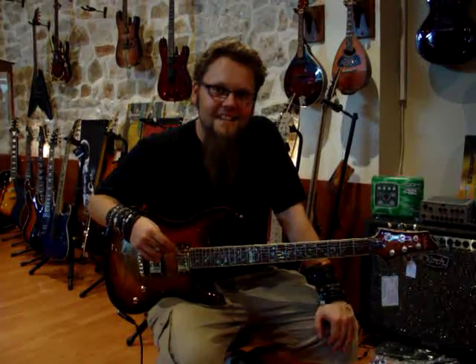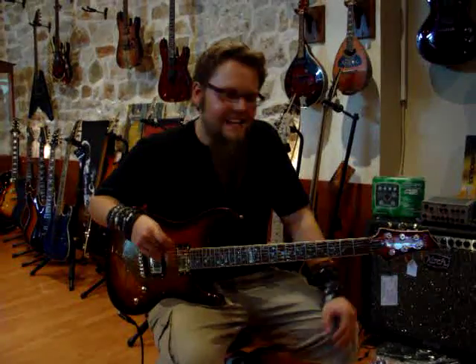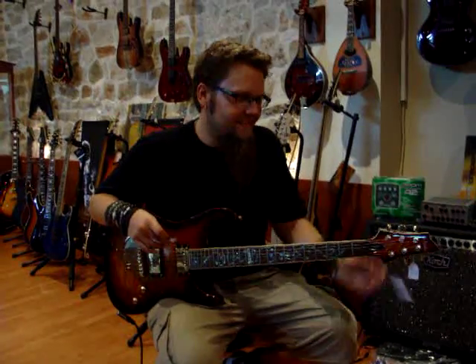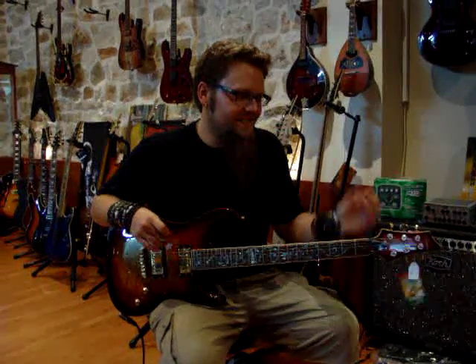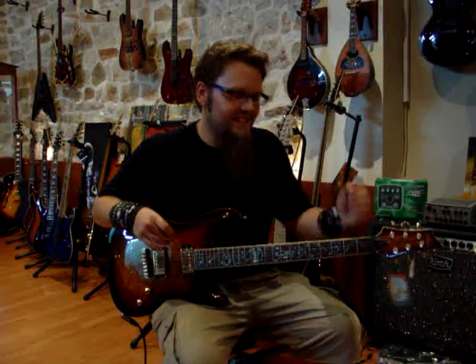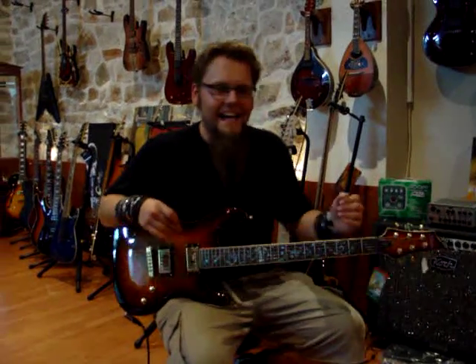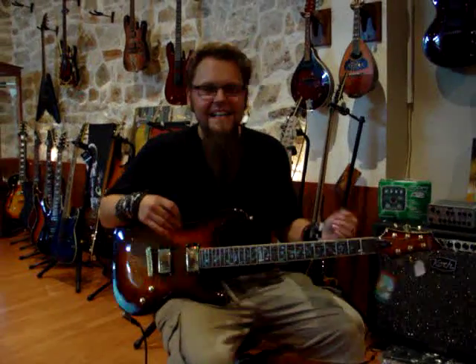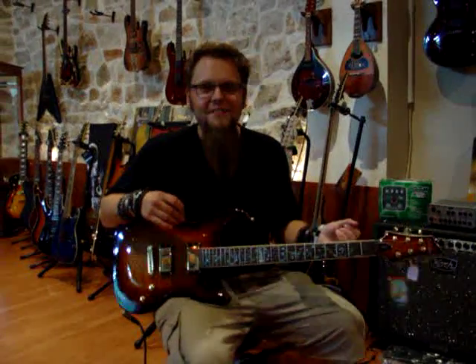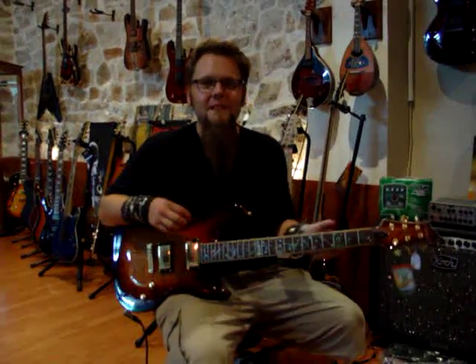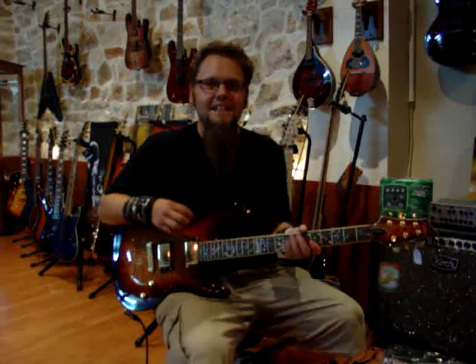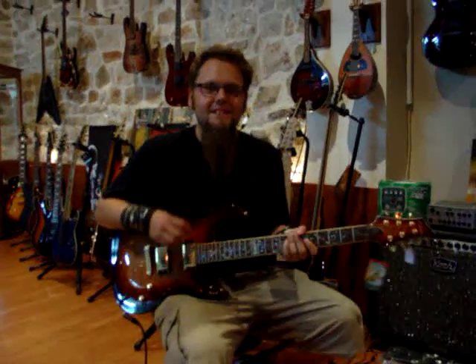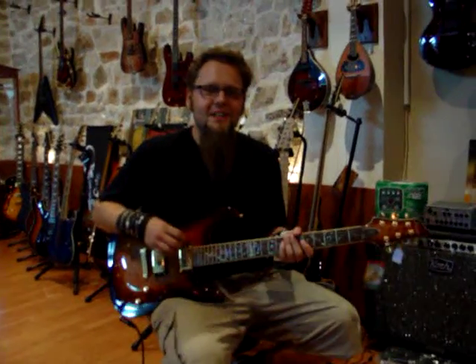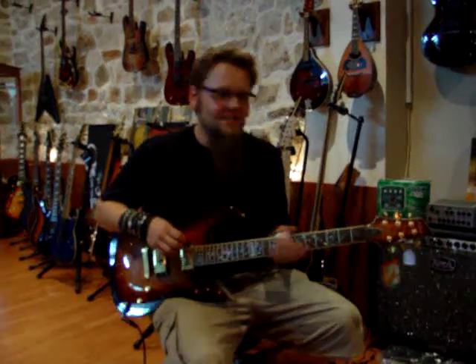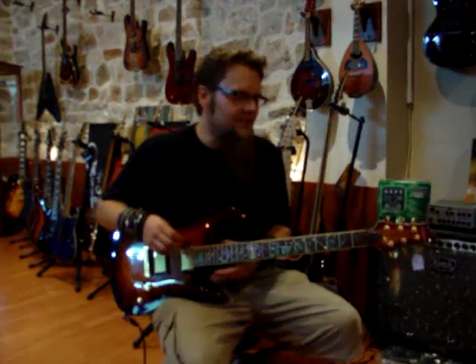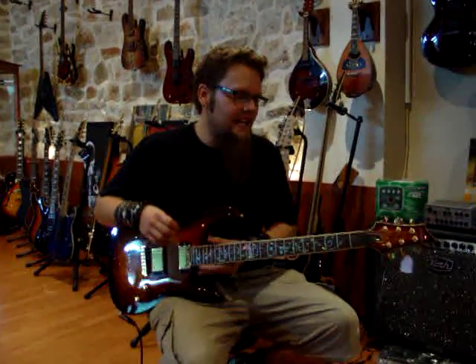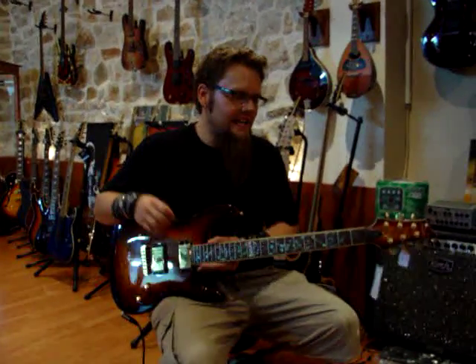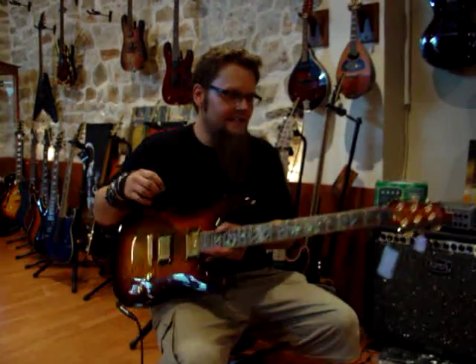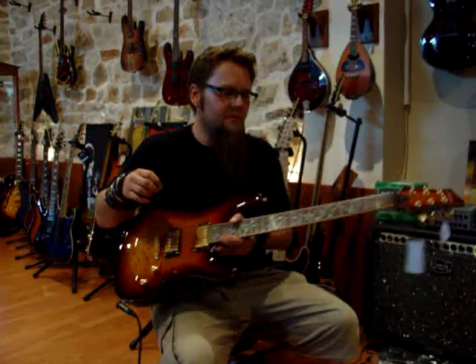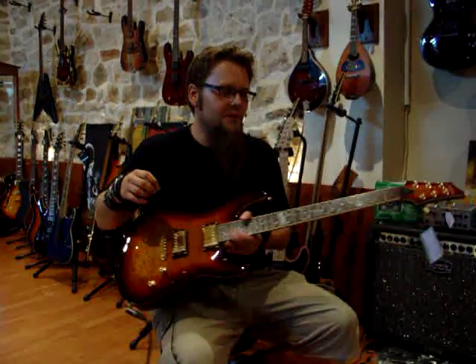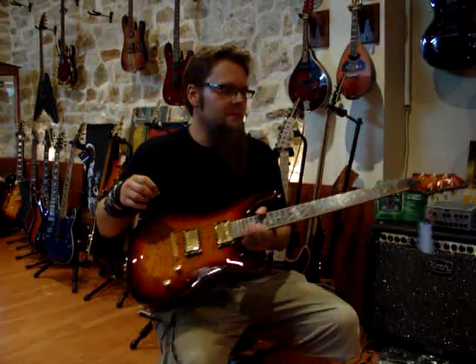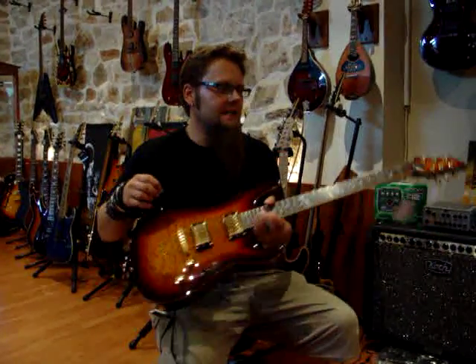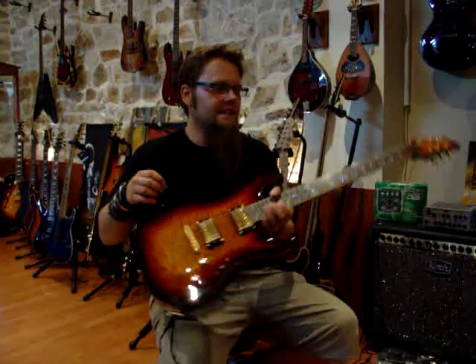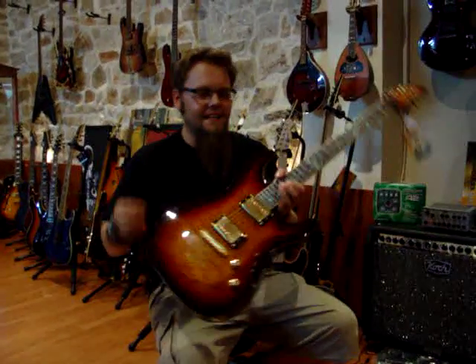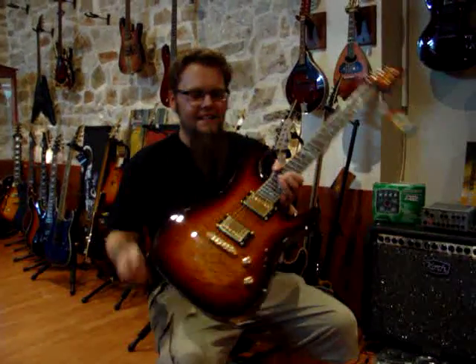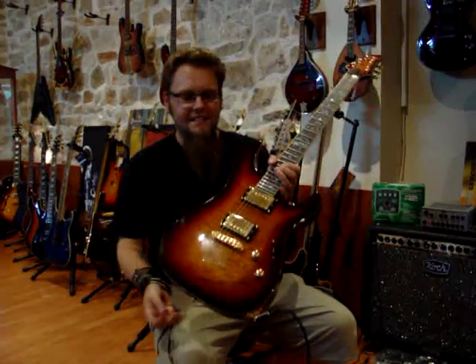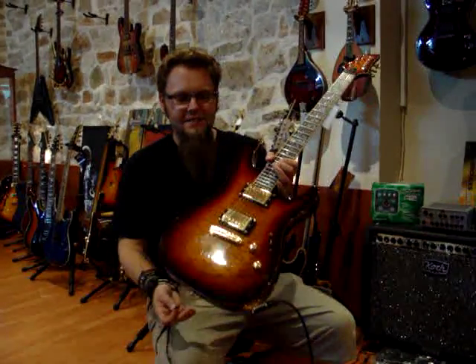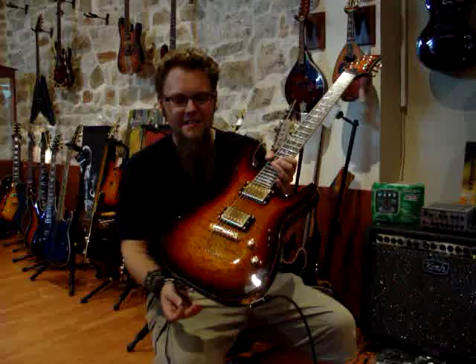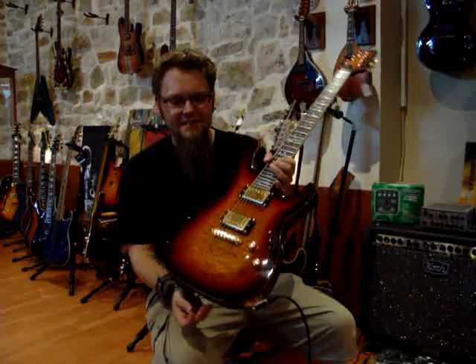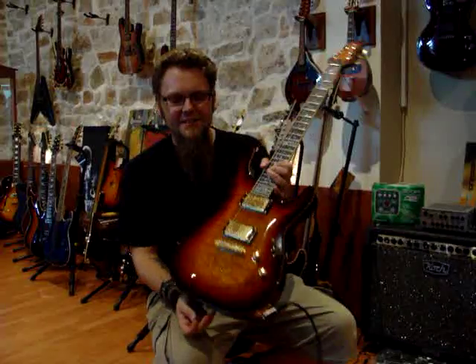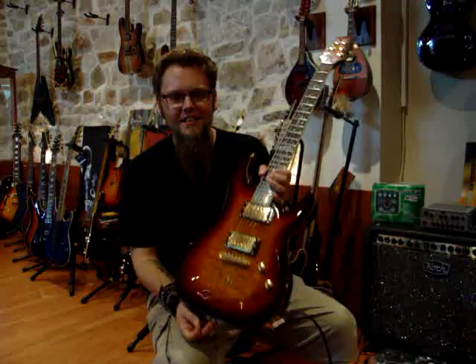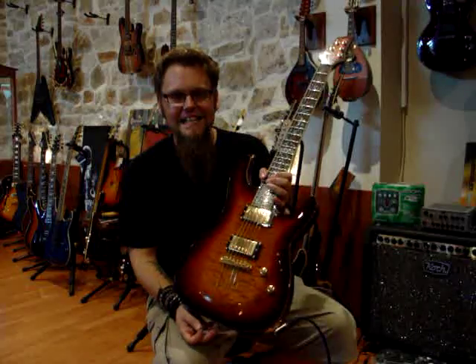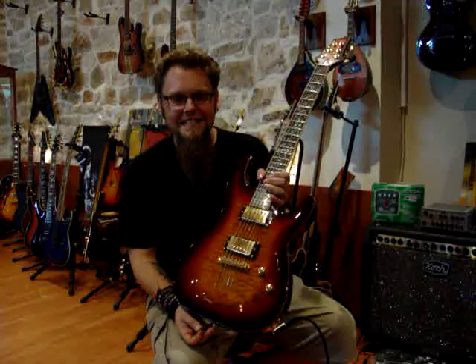Hey, Andy from NS Guitars. Today we're going to play the Schecter Classic.